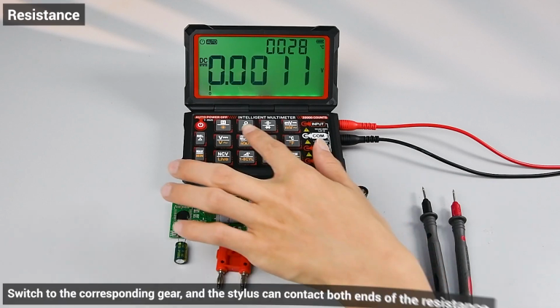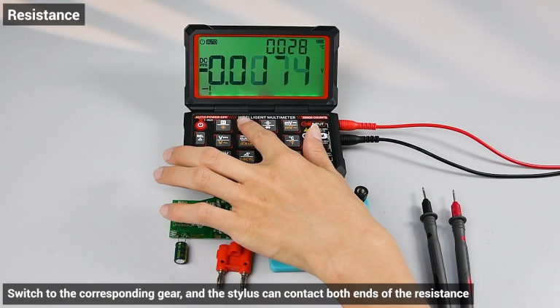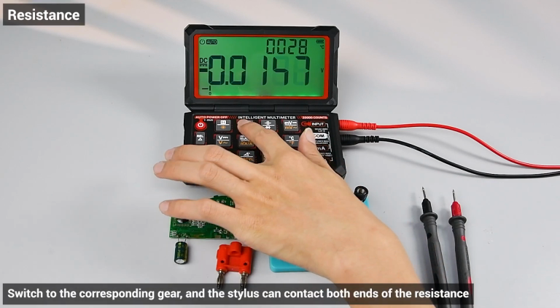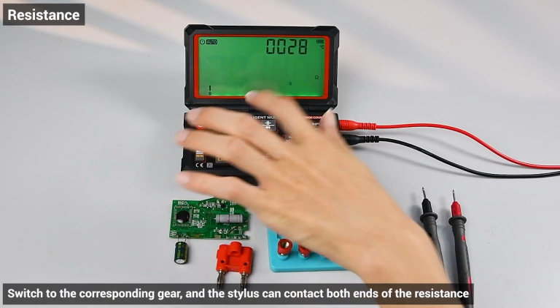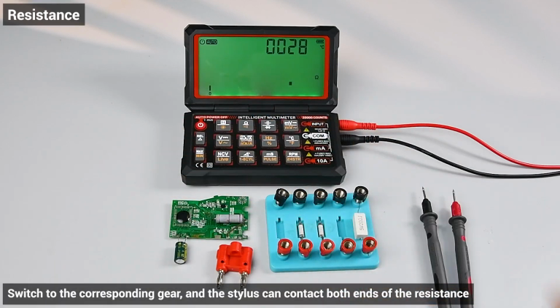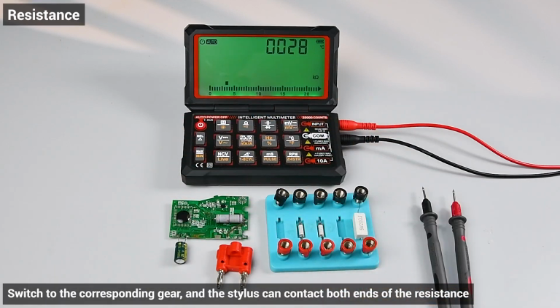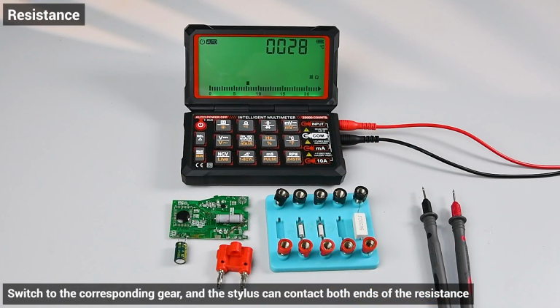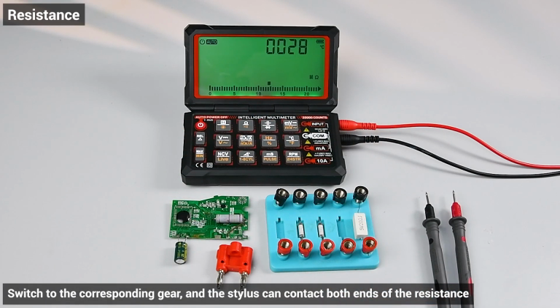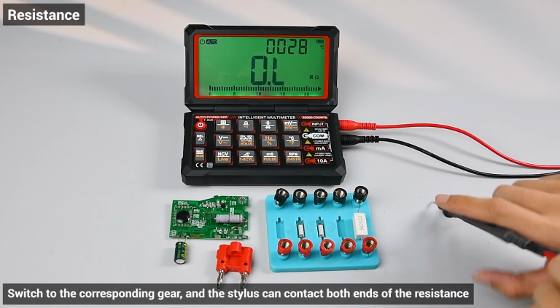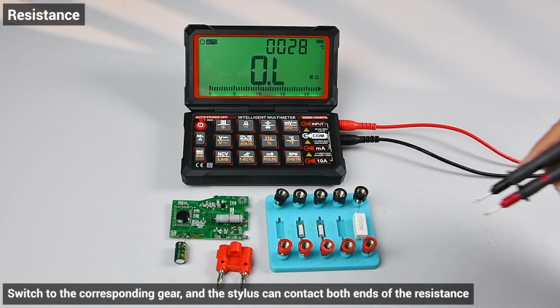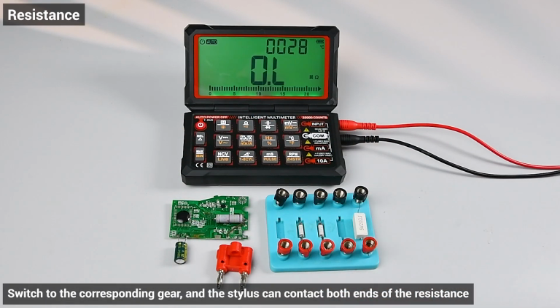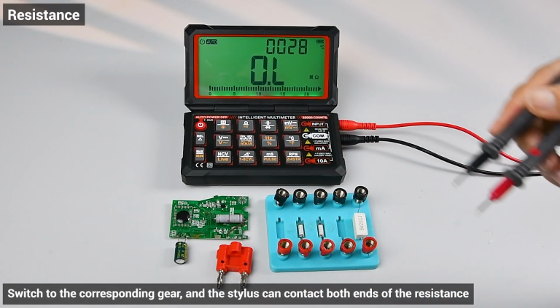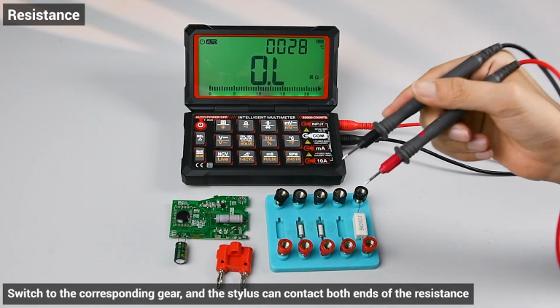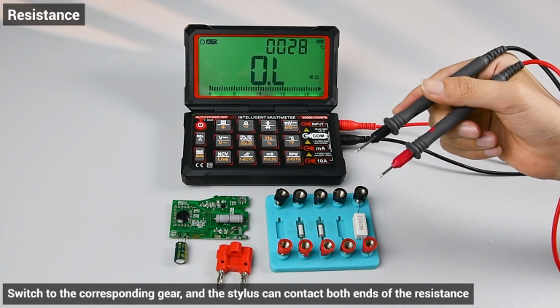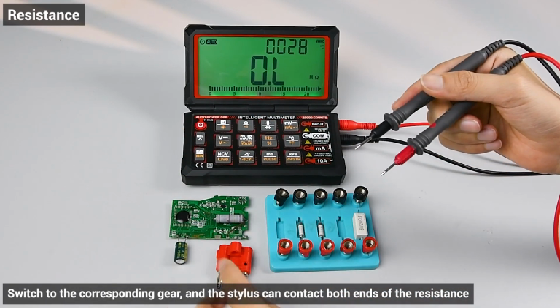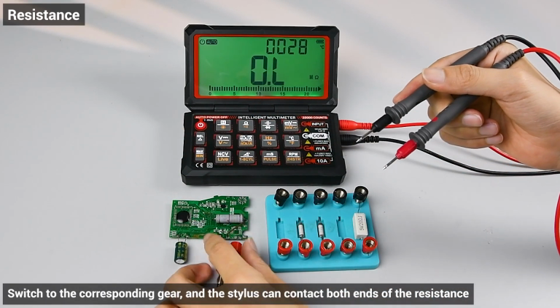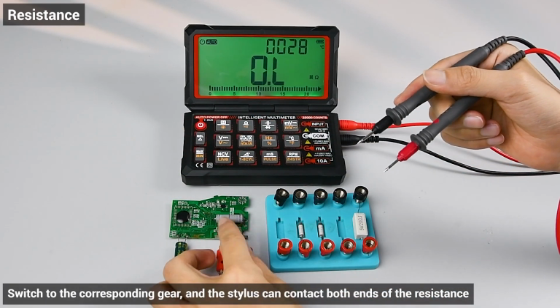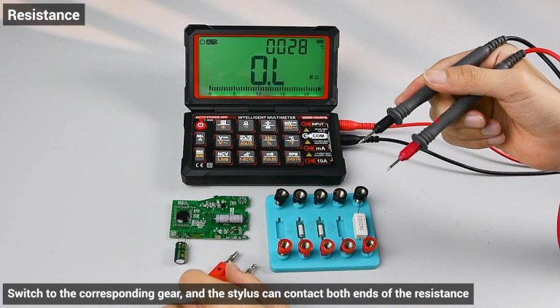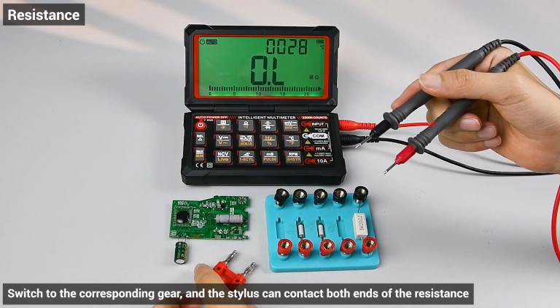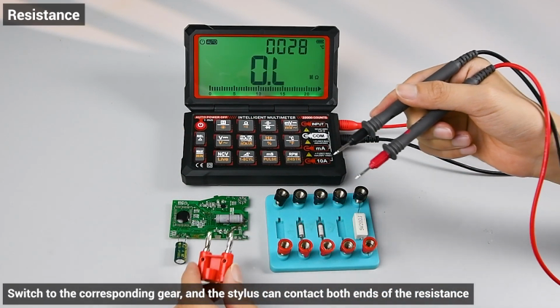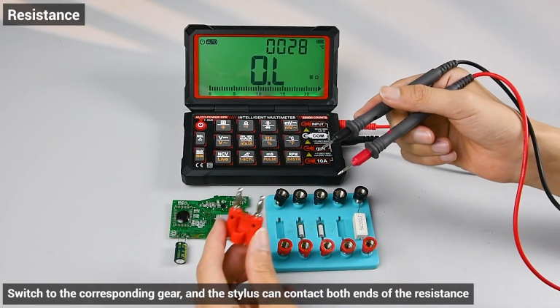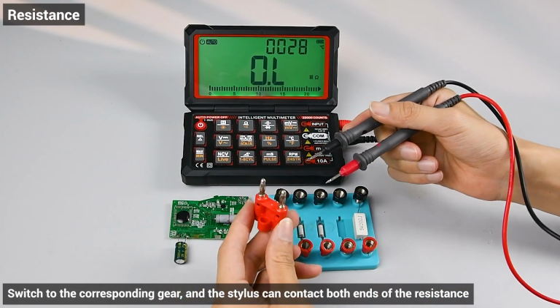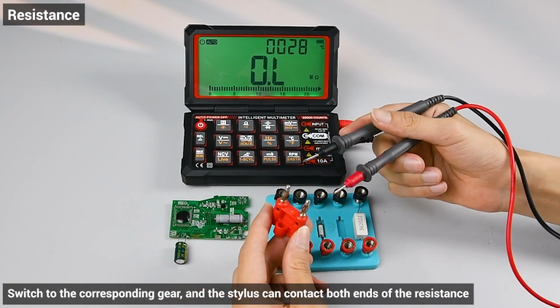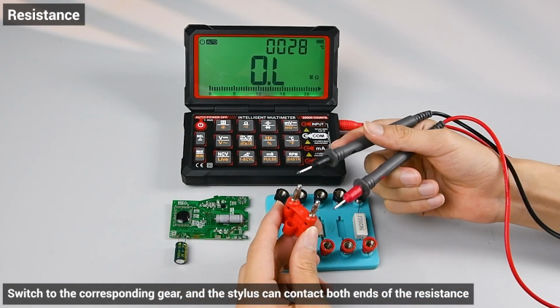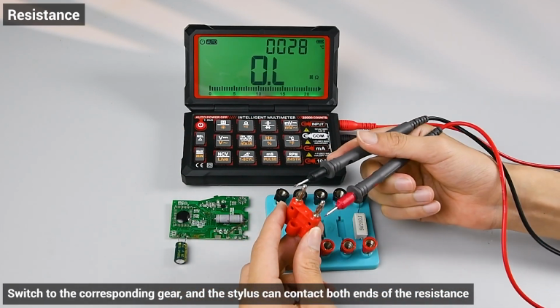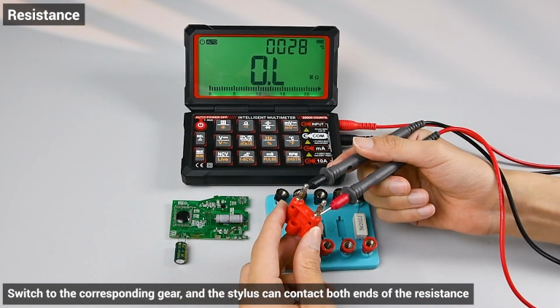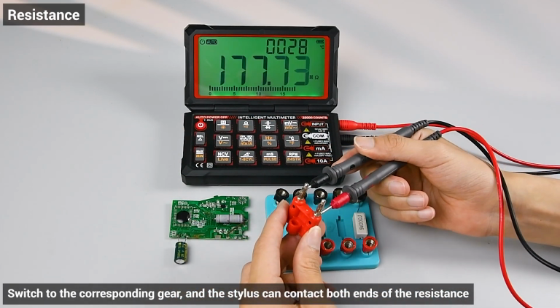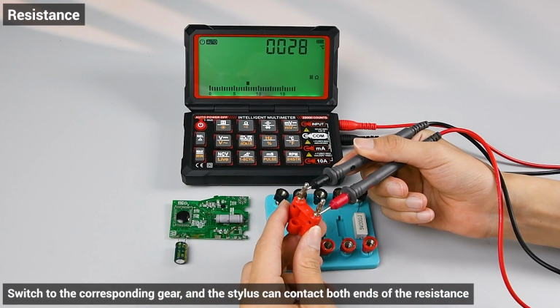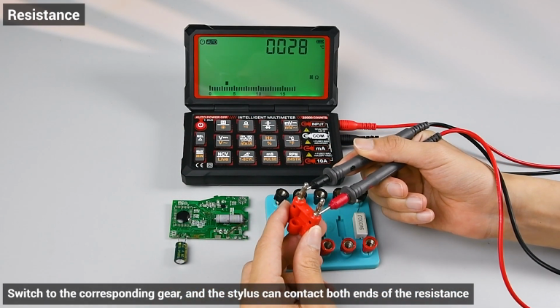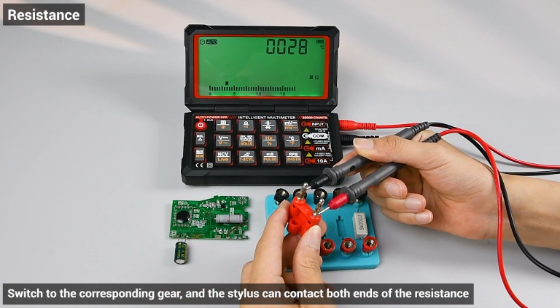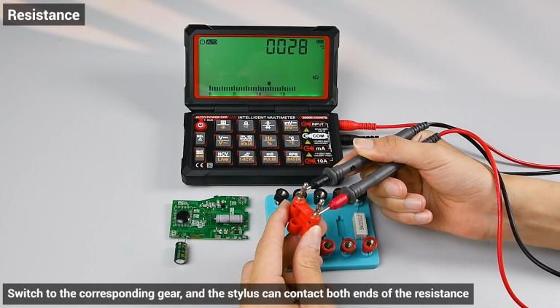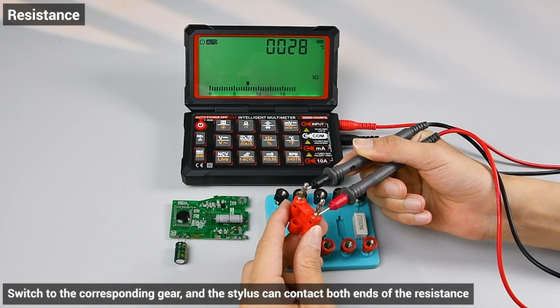Resistance: switch to the corresponding gear and the stylus can contact both ends of the resistor.